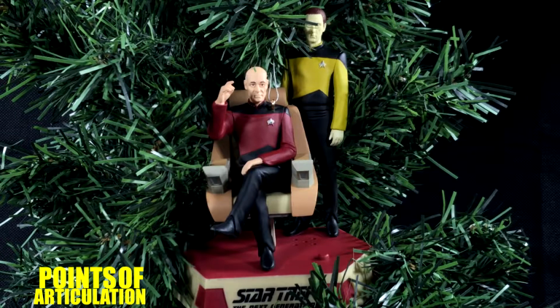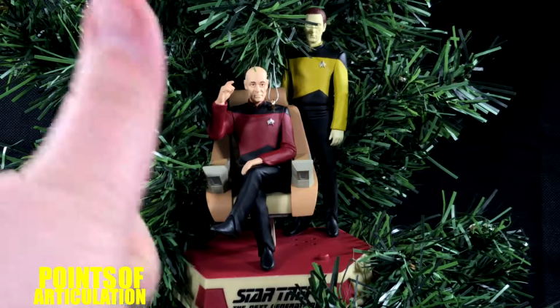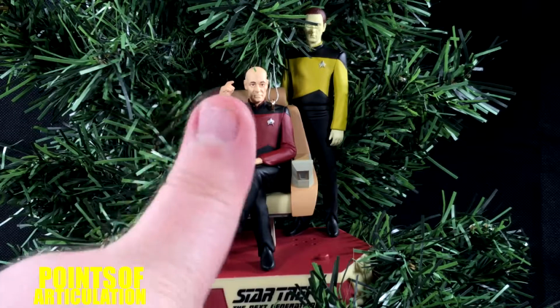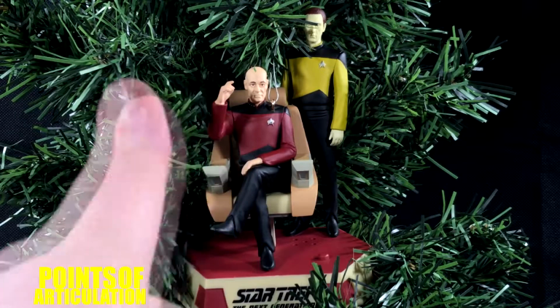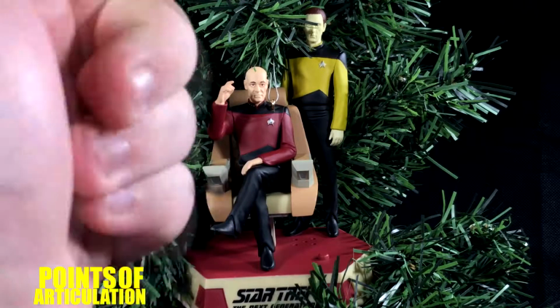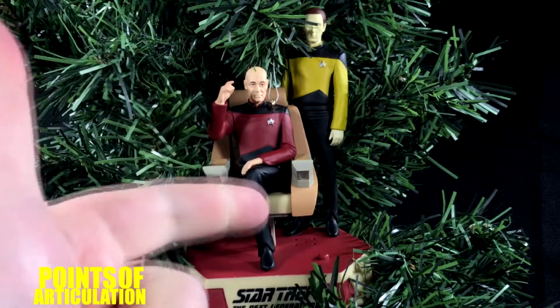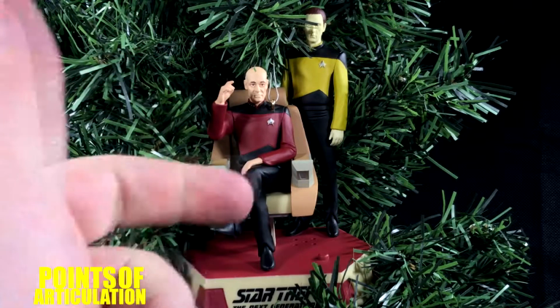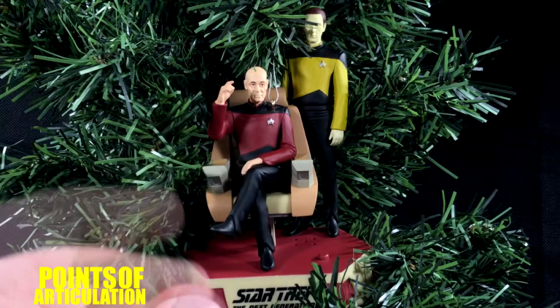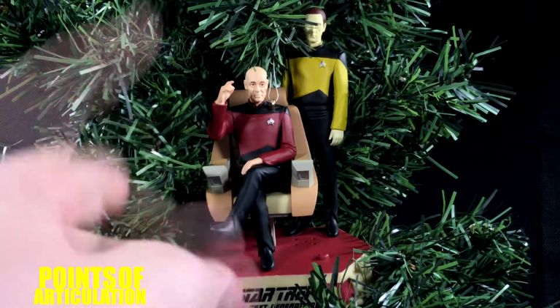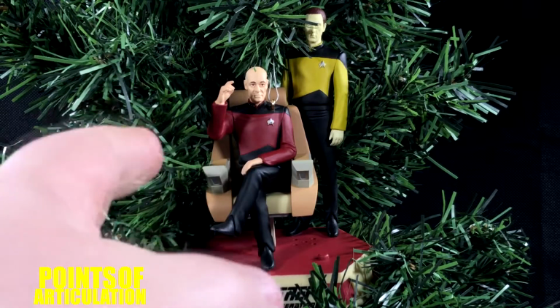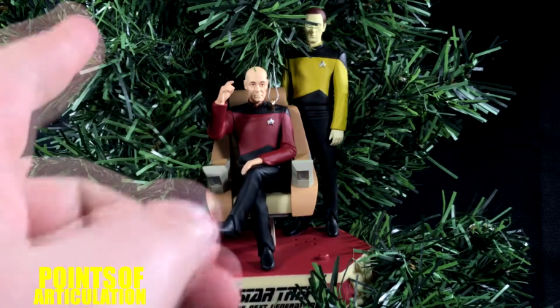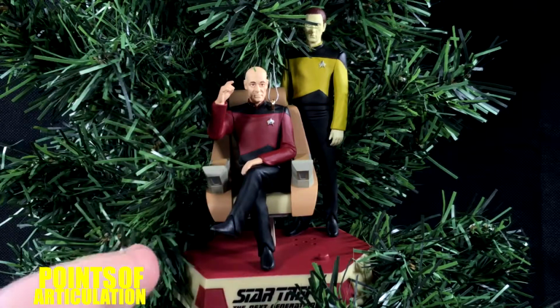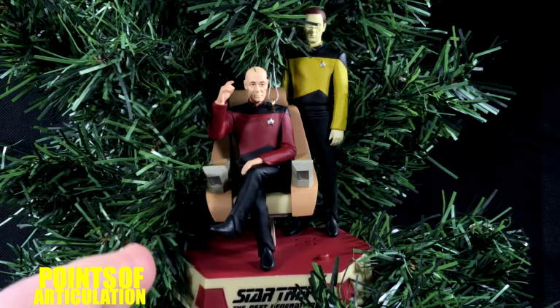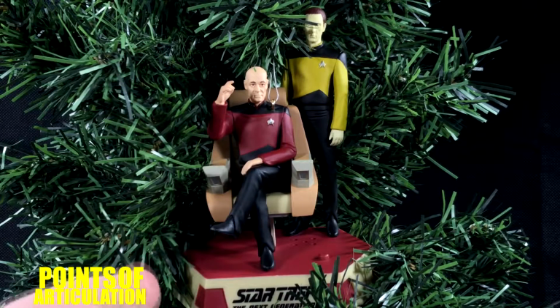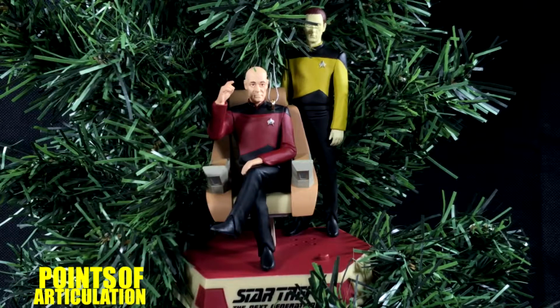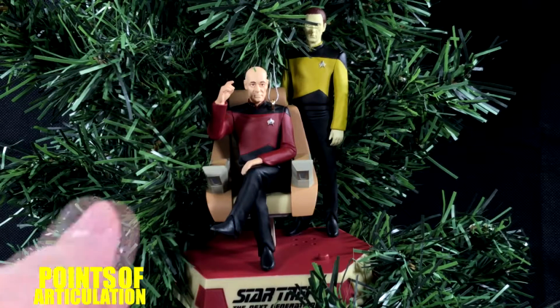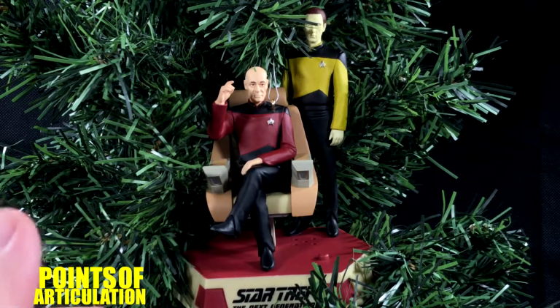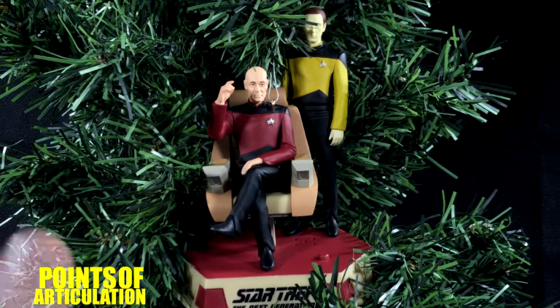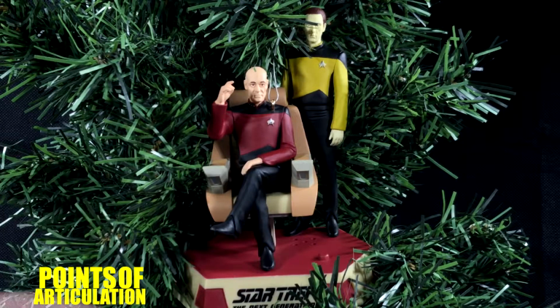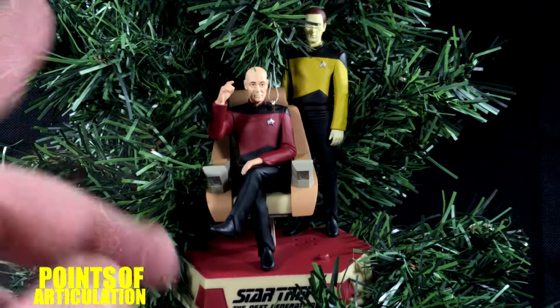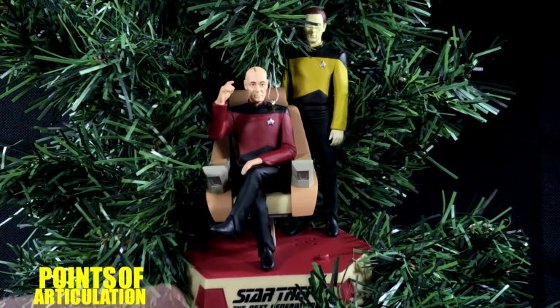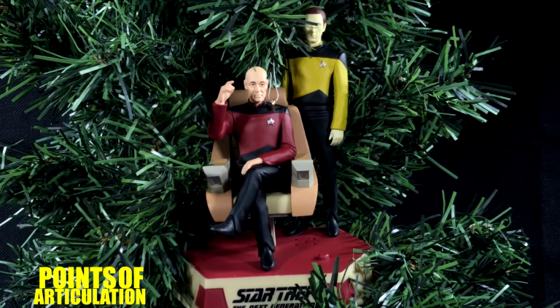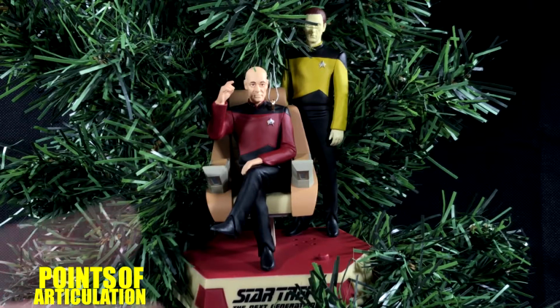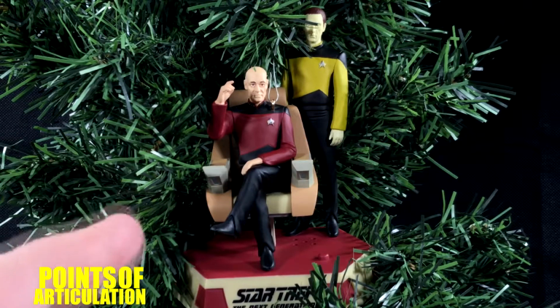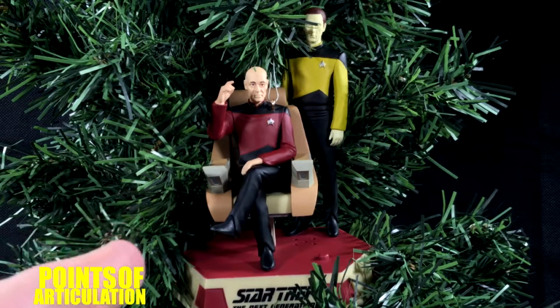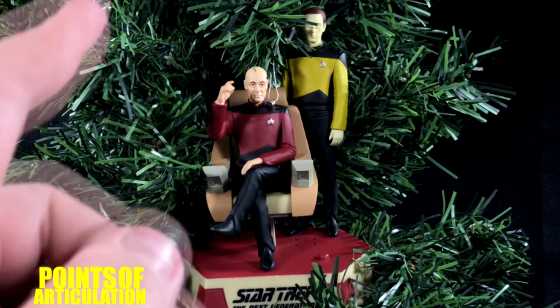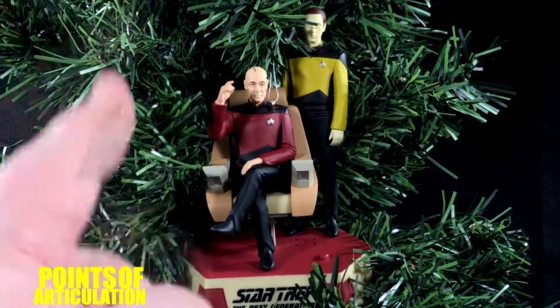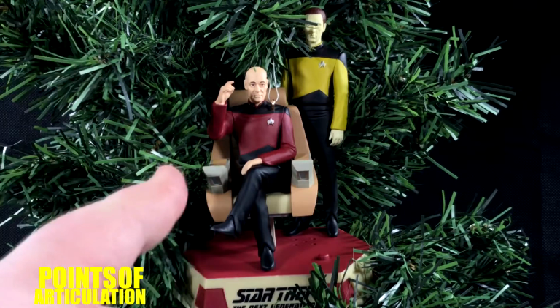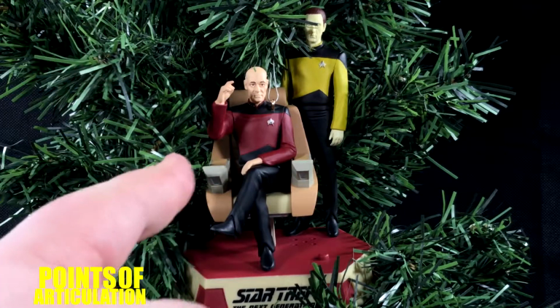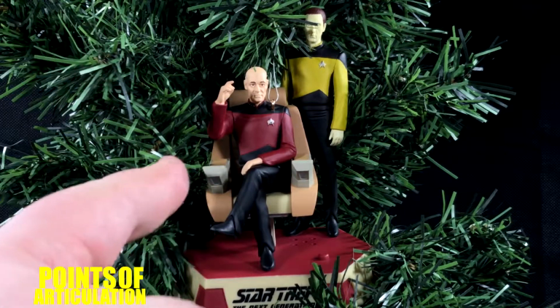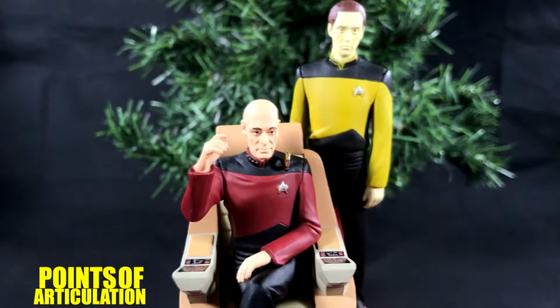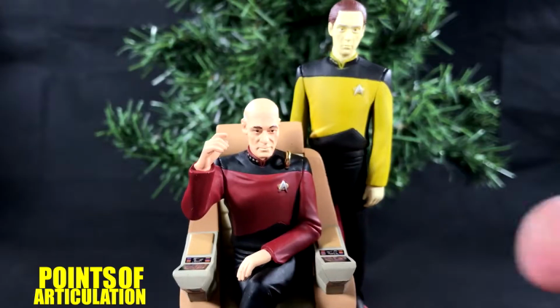We're going to look at the mold, the paint, check out the sounds on here, batteries included, how to hang it, and then we'll be done. So let's get moving.